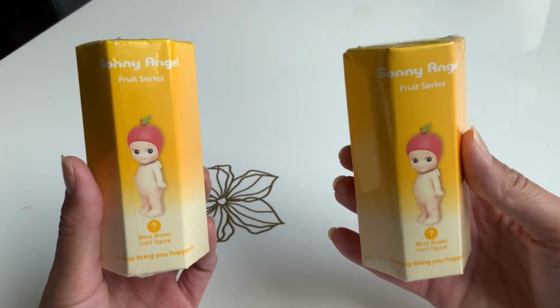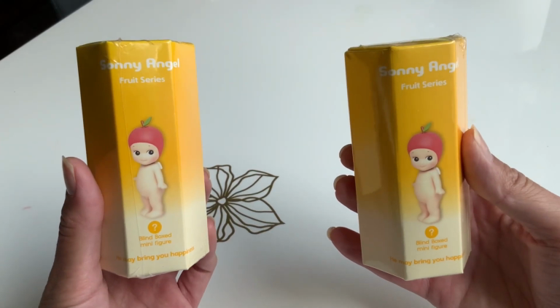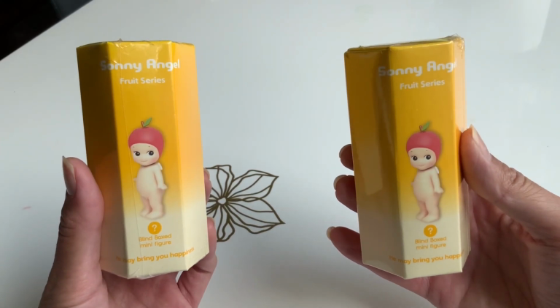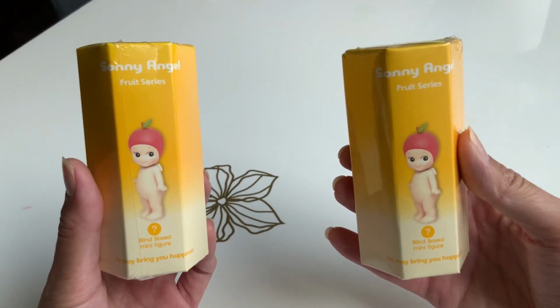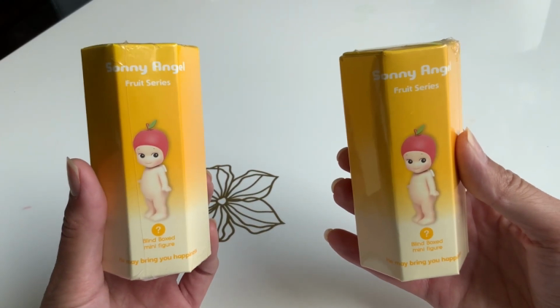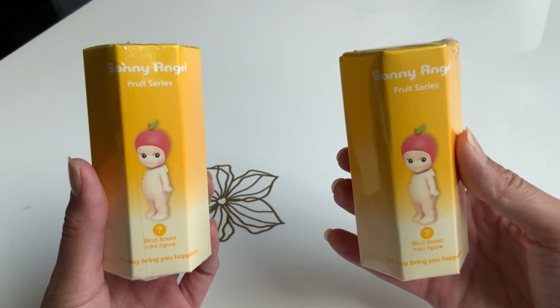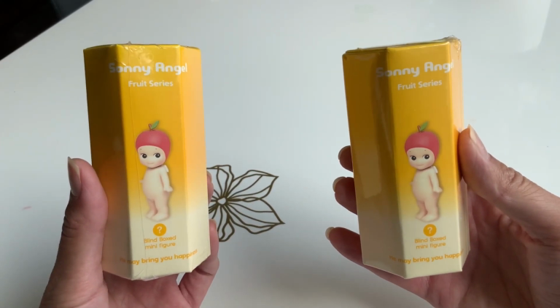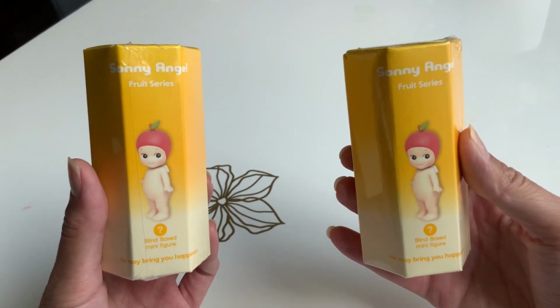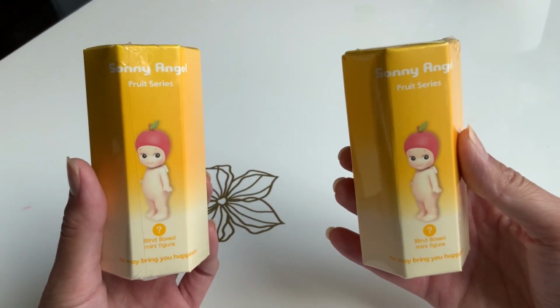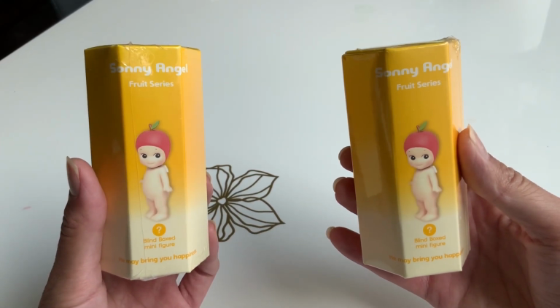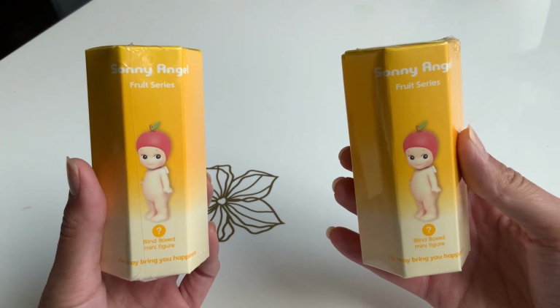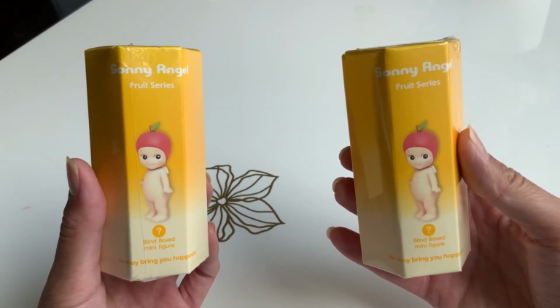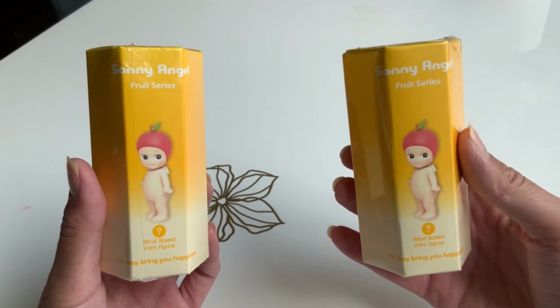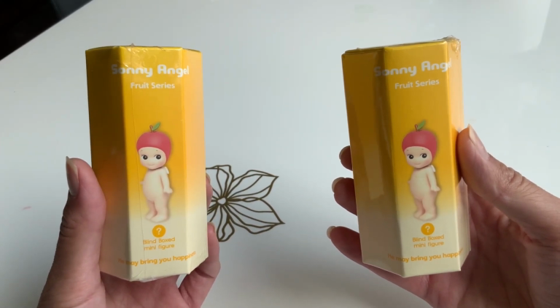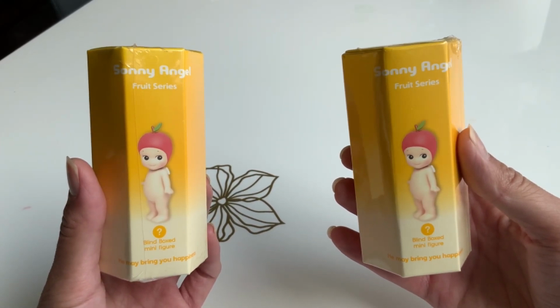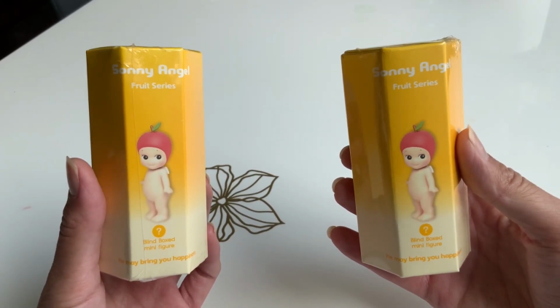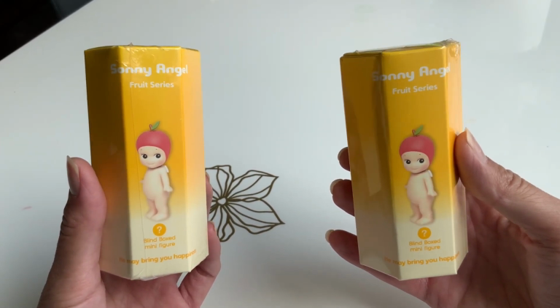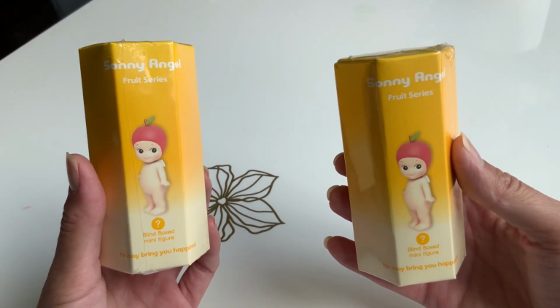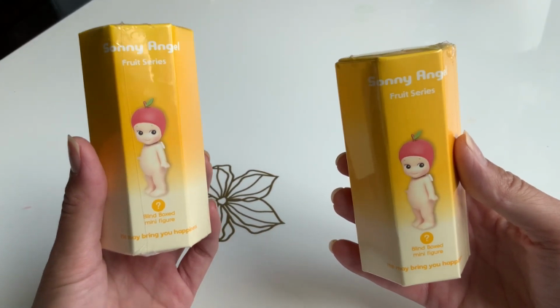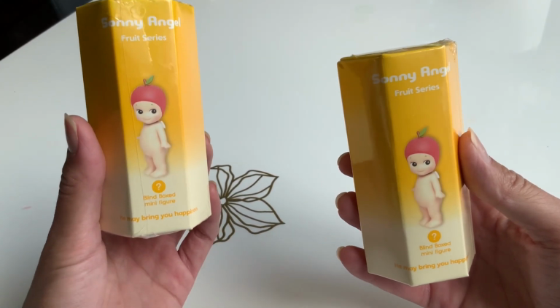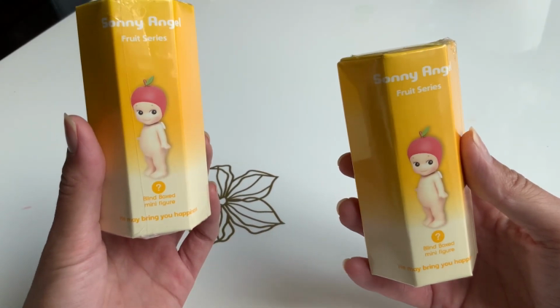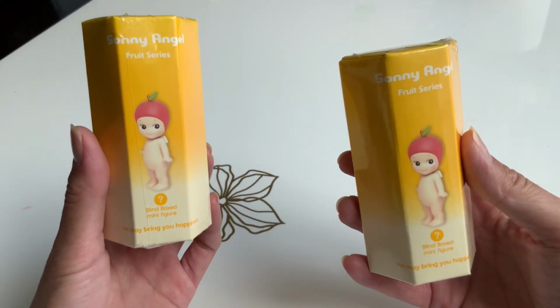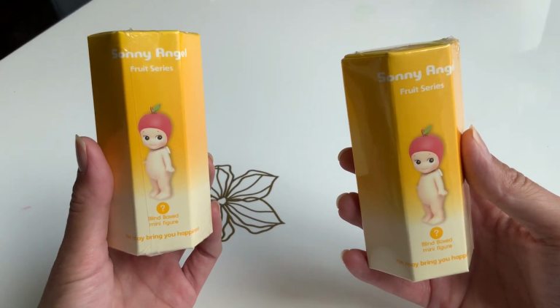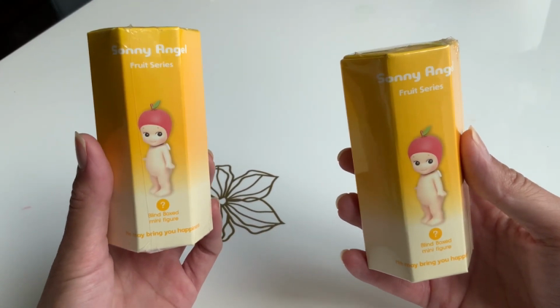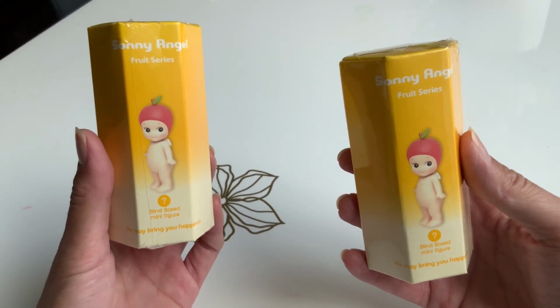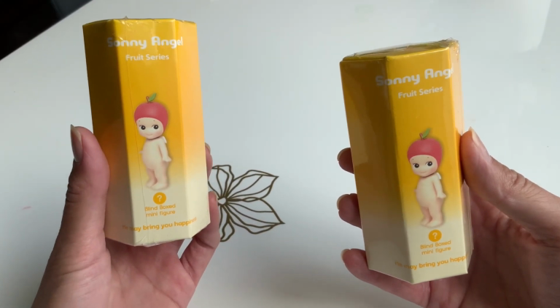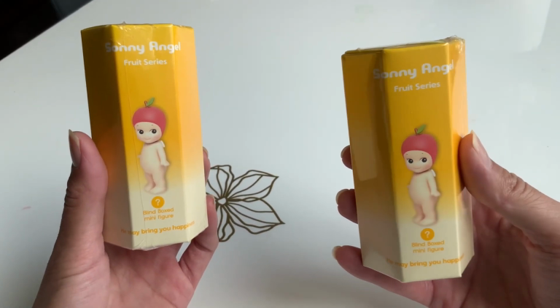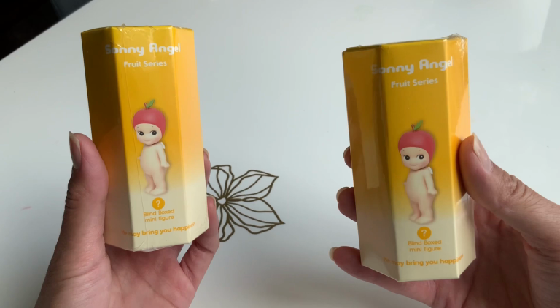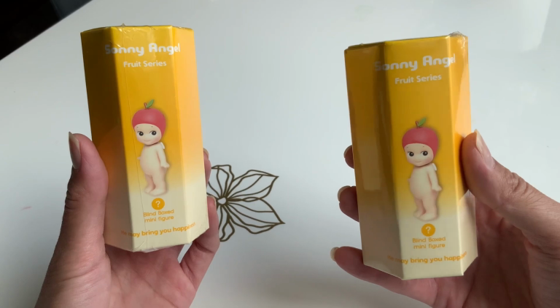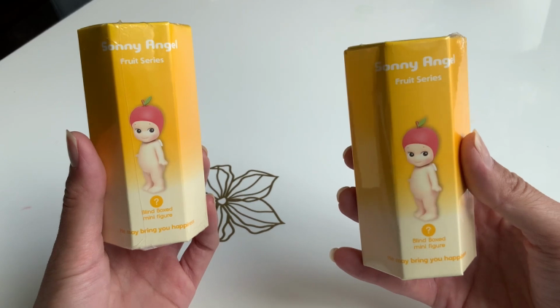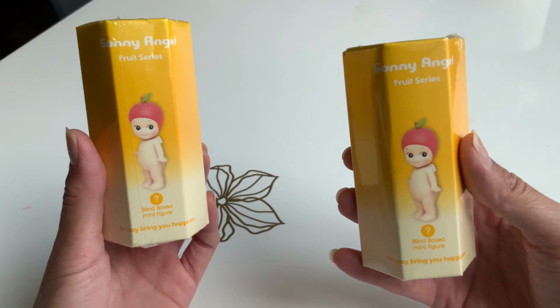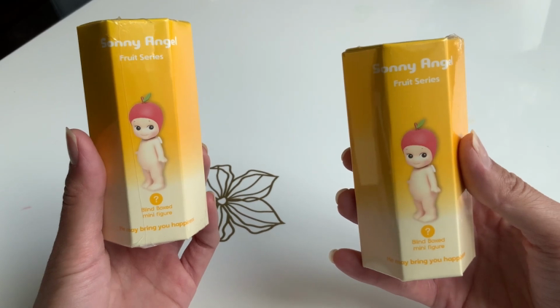Aloha, it's Josie. I will be unboxing the Sony Angel Fruit Series.